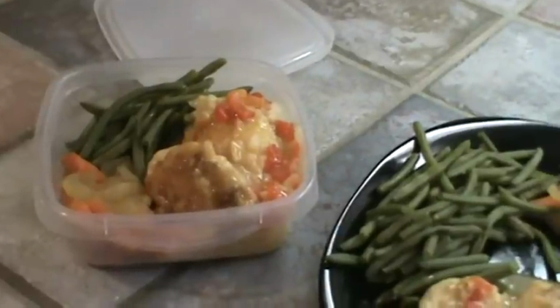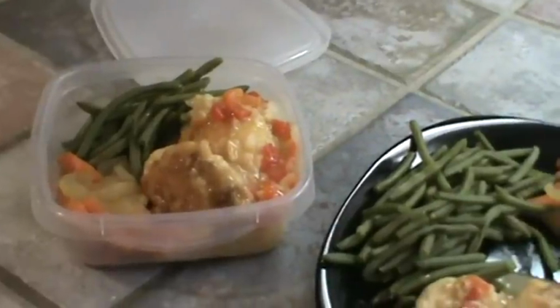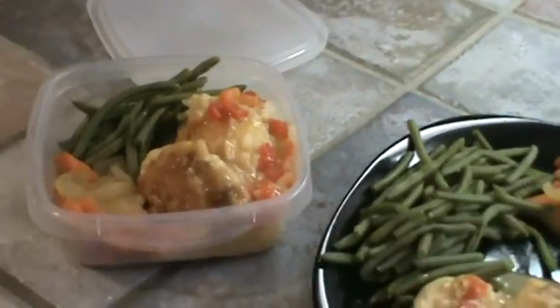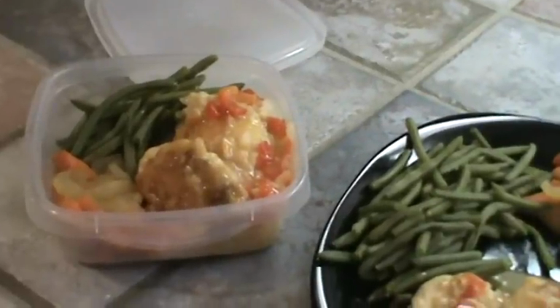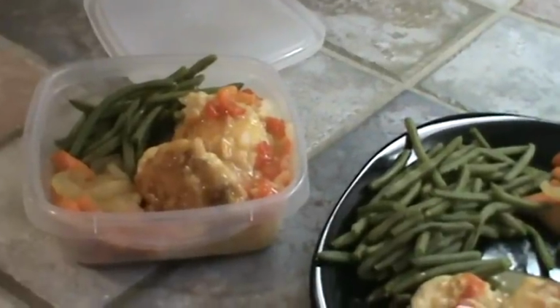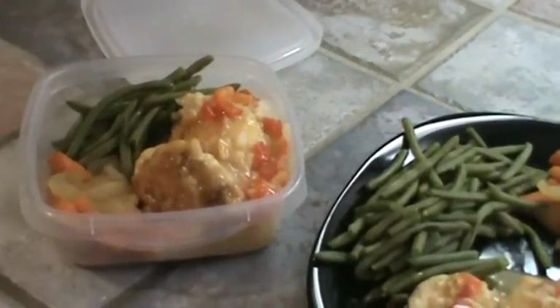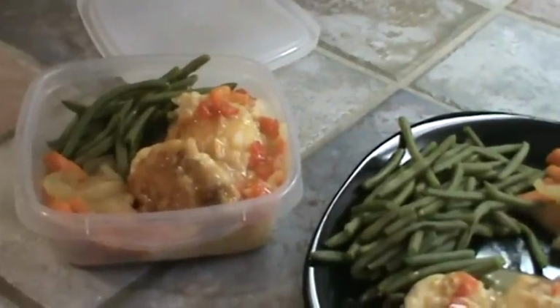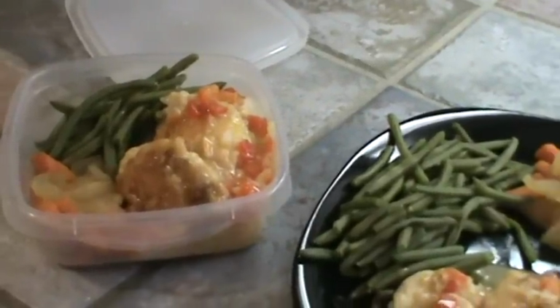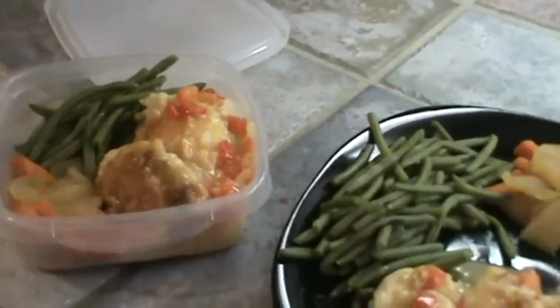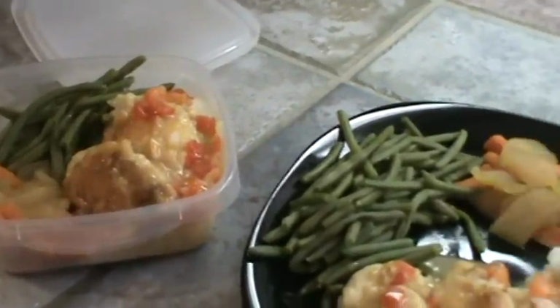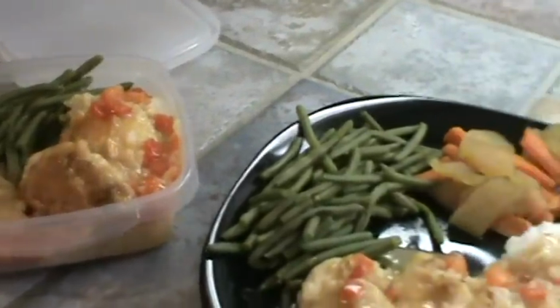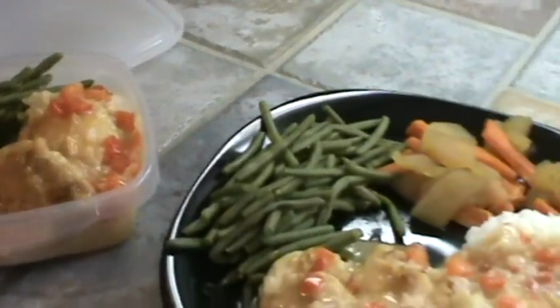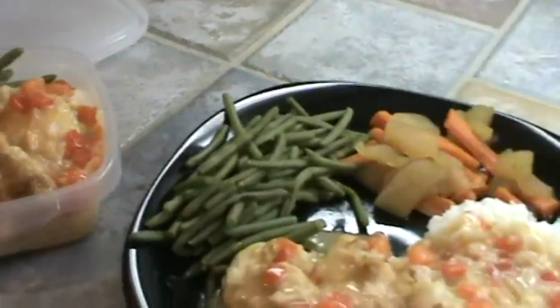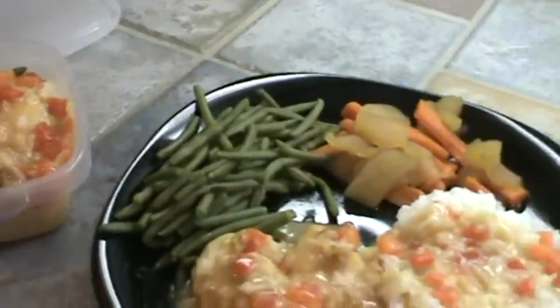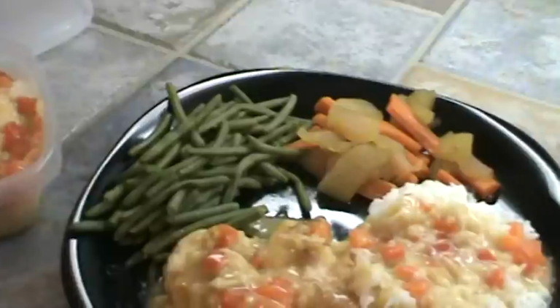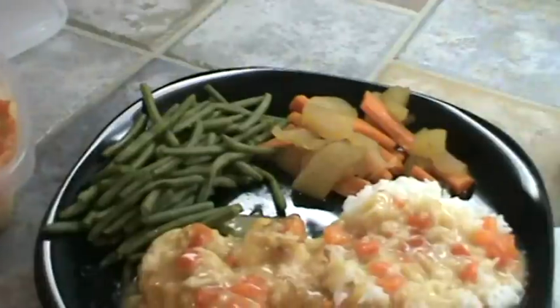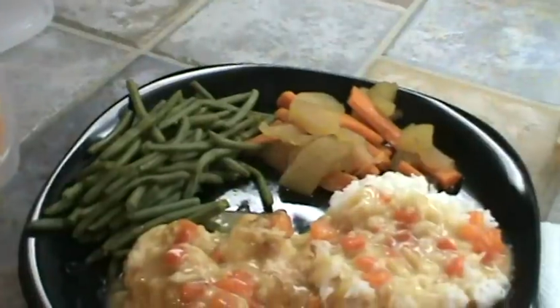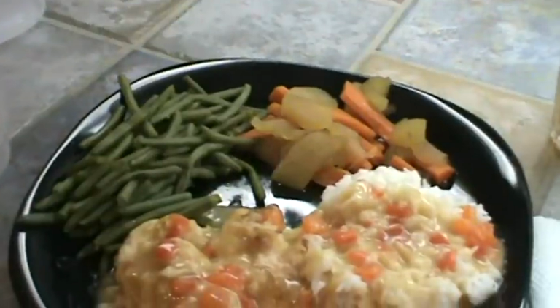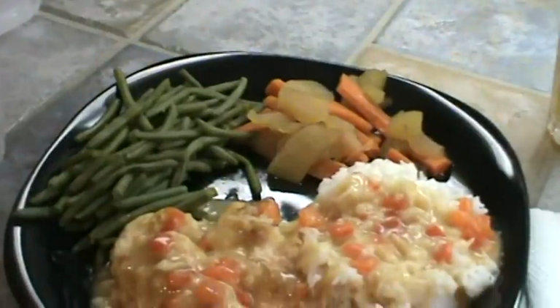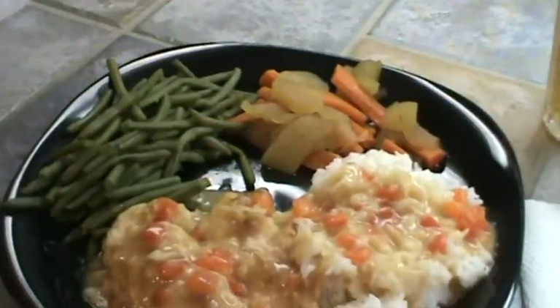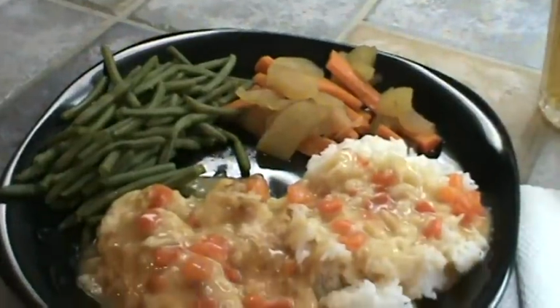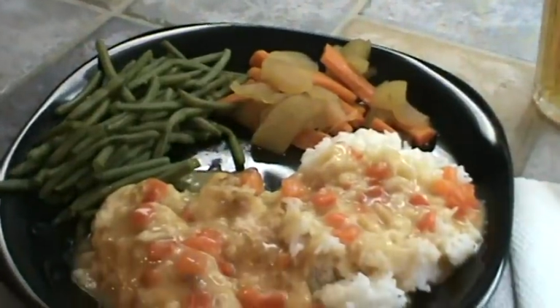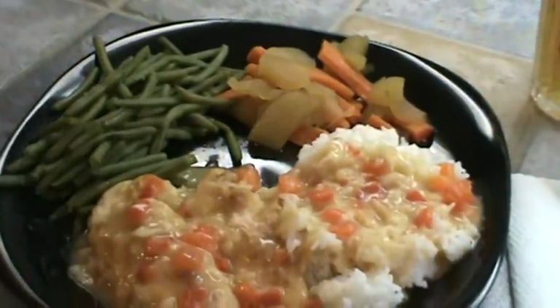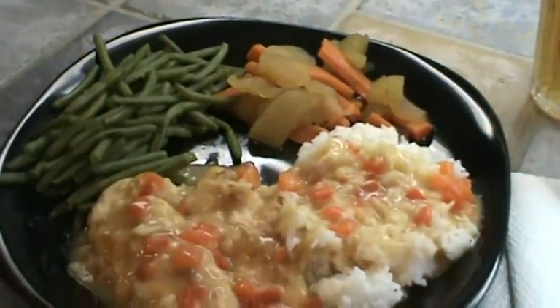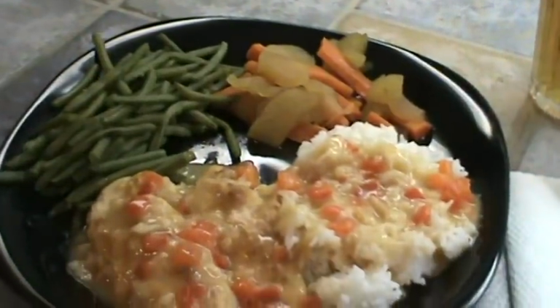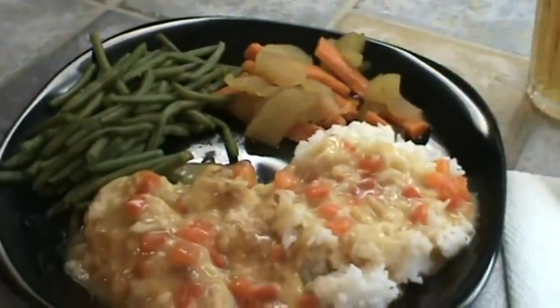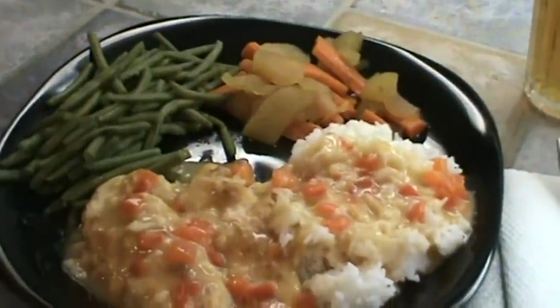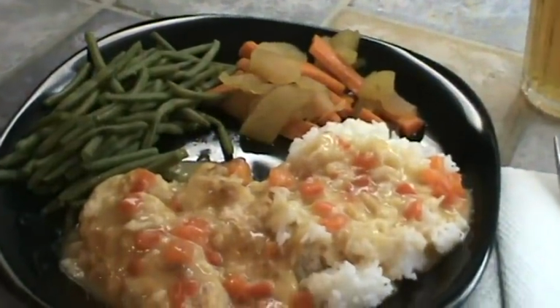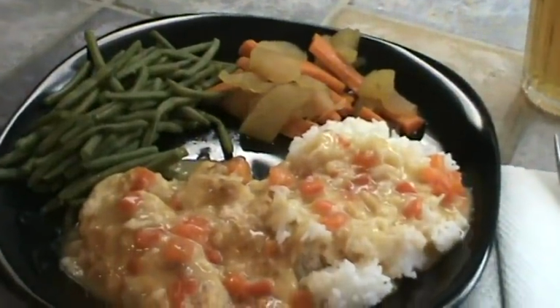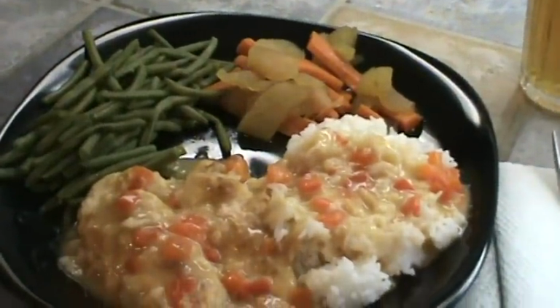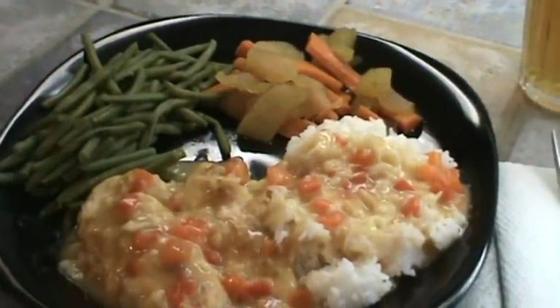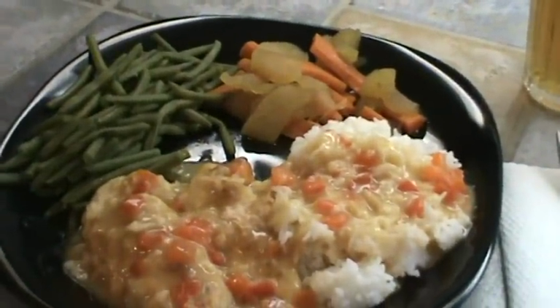I feel very frugal today, and also healthy because I used the coconut oil.